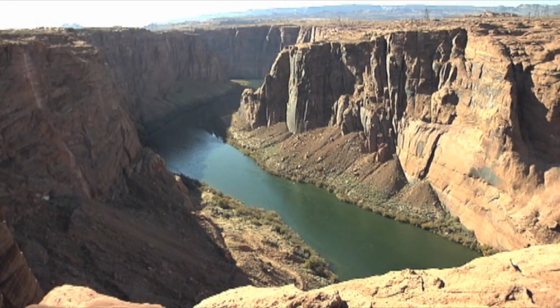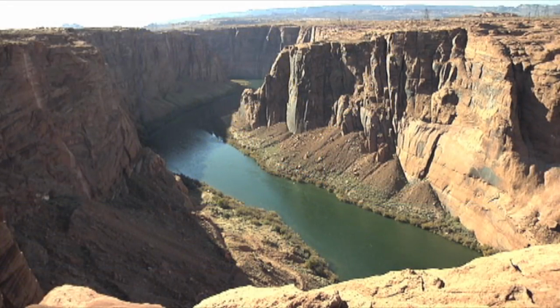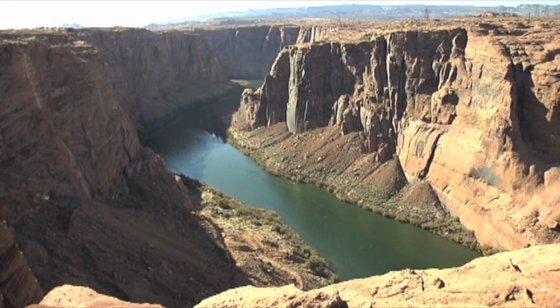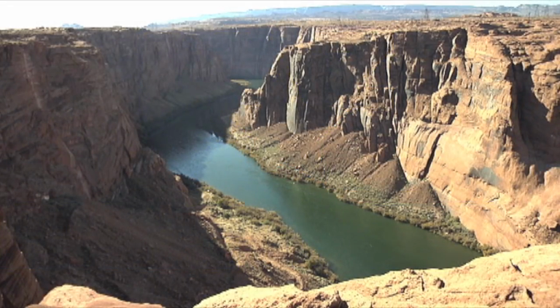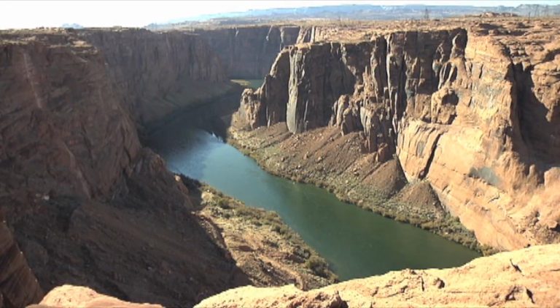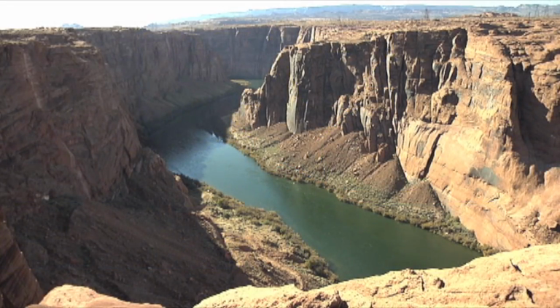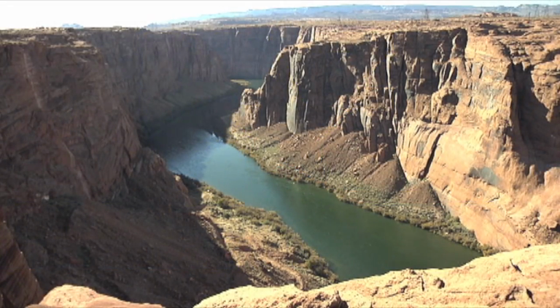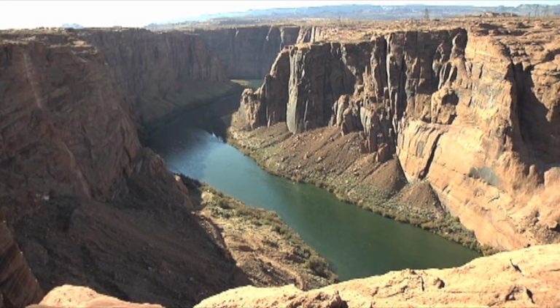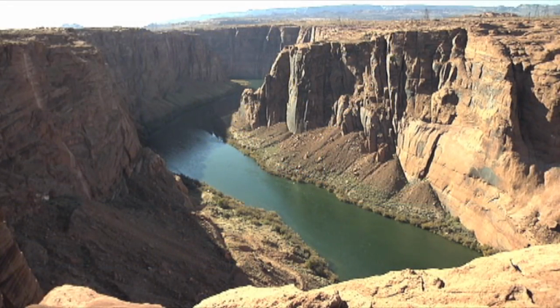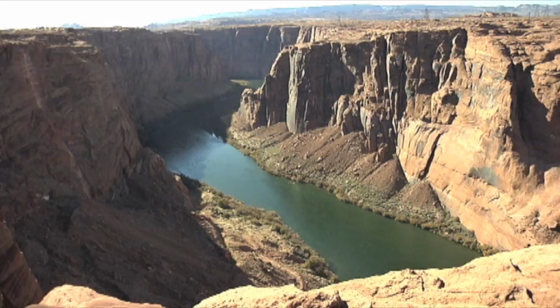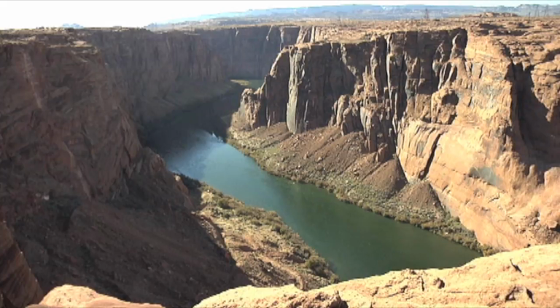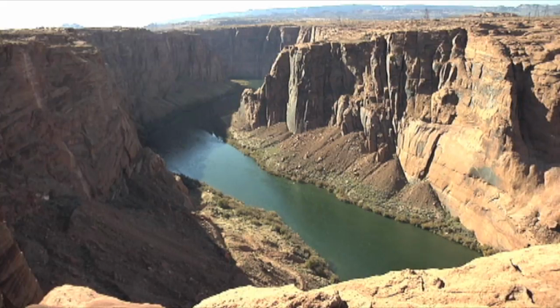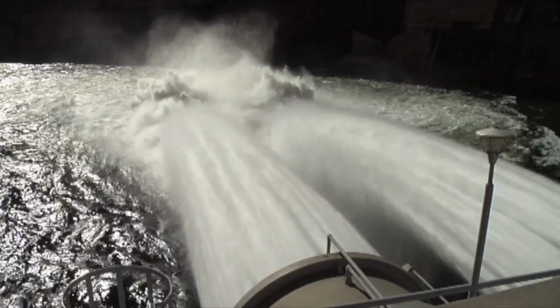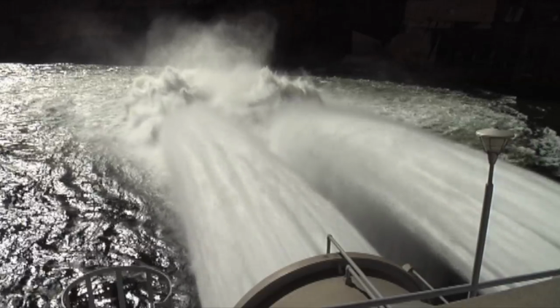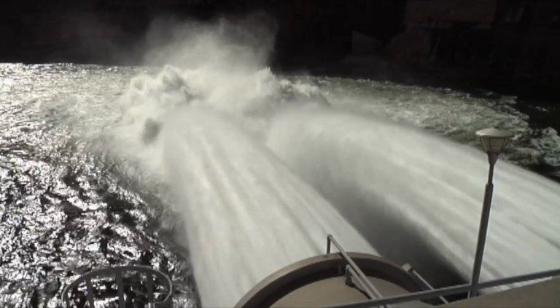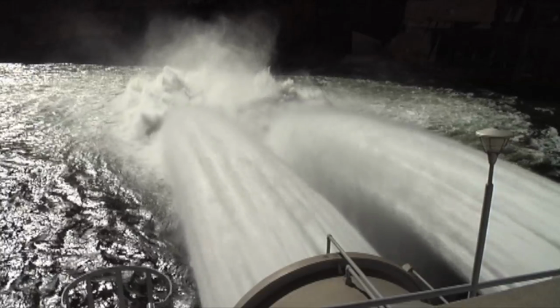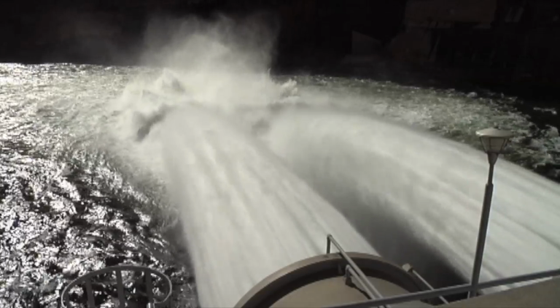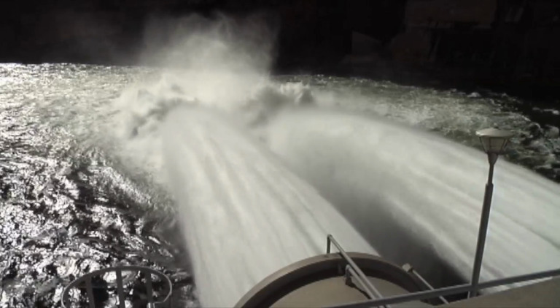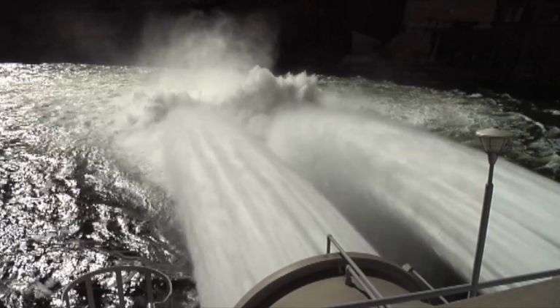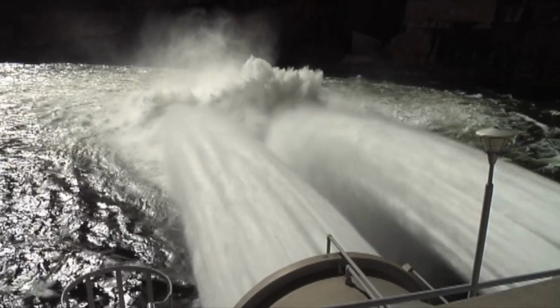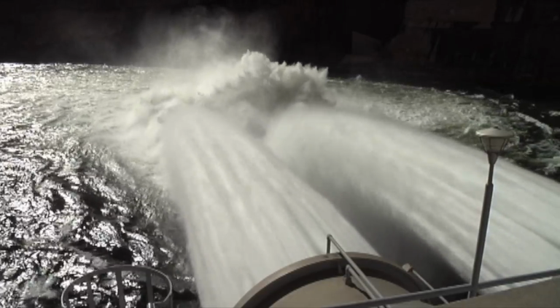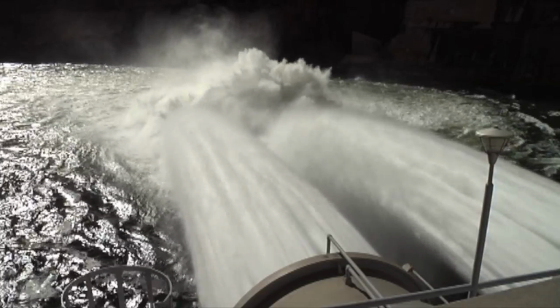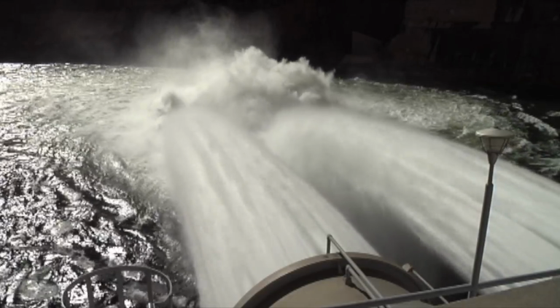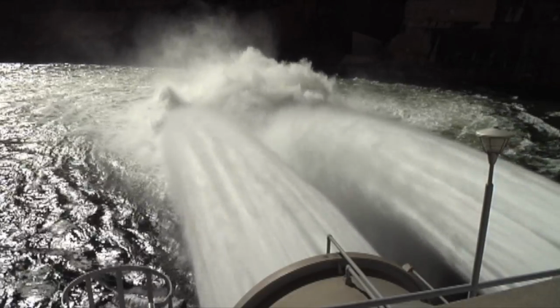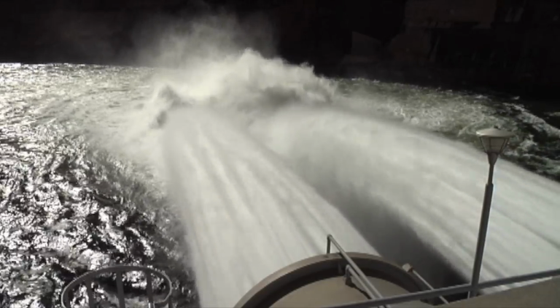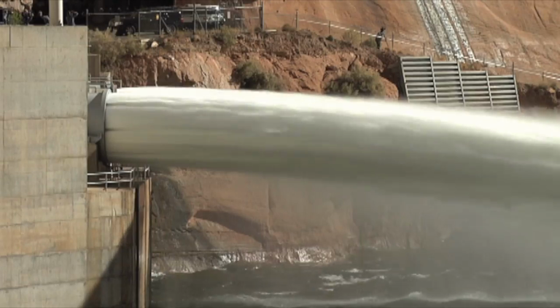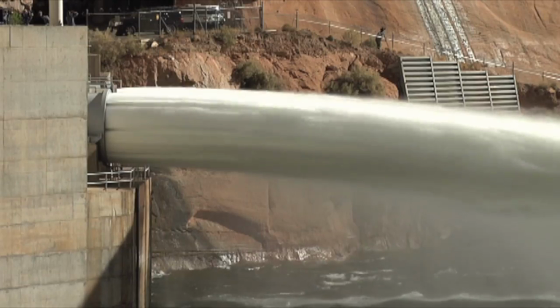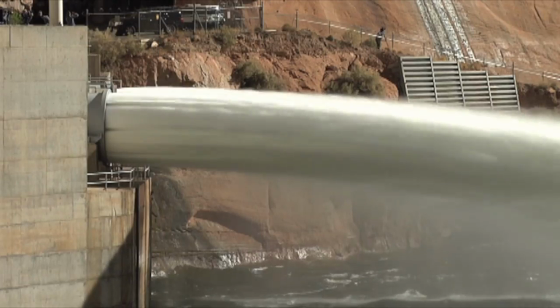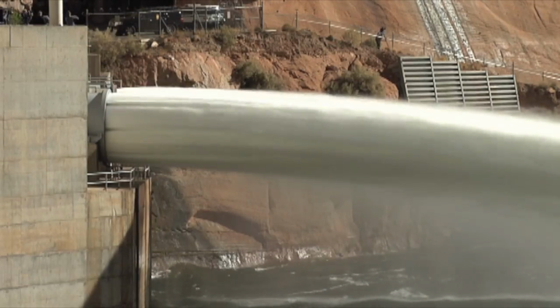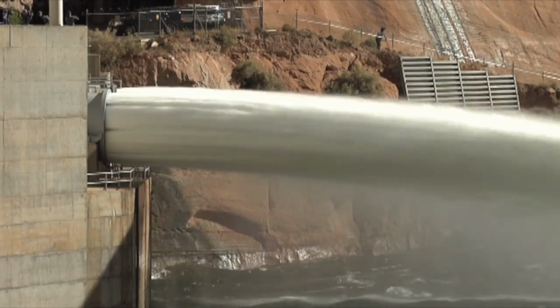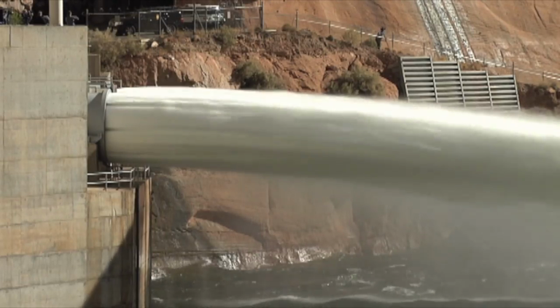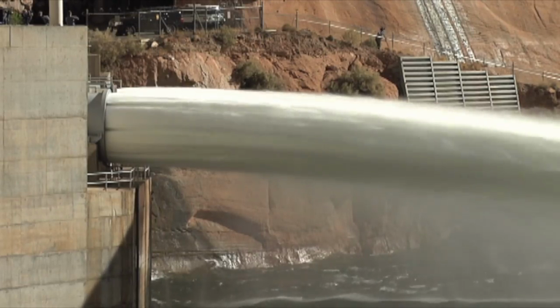On Monday, the floodgates at Glen Canyon Dam were opened to mimic the flooding the Colorado River would have experienced before the dam was built.